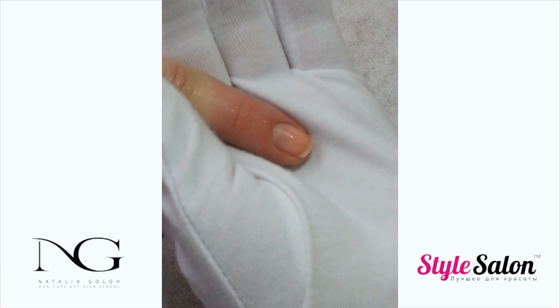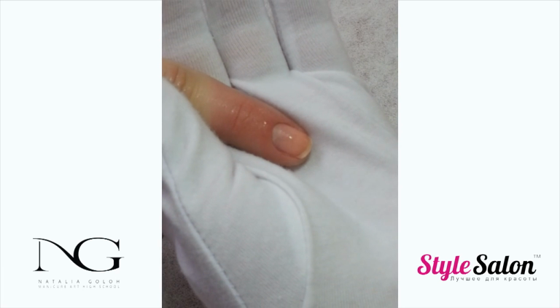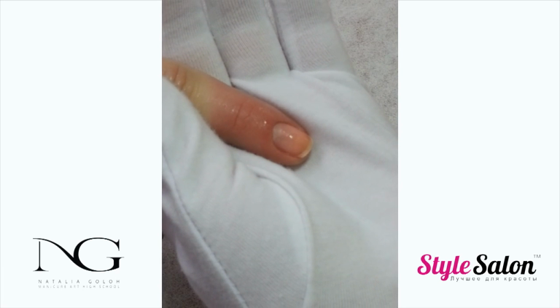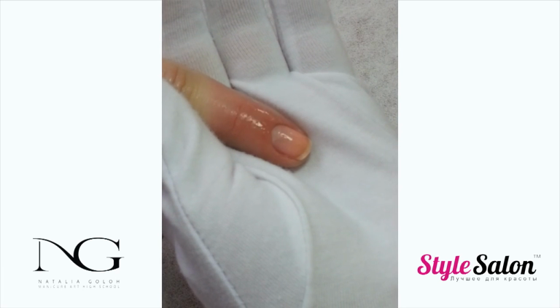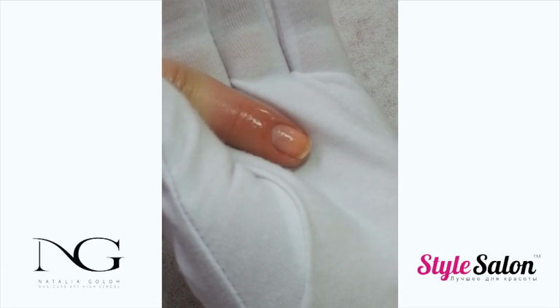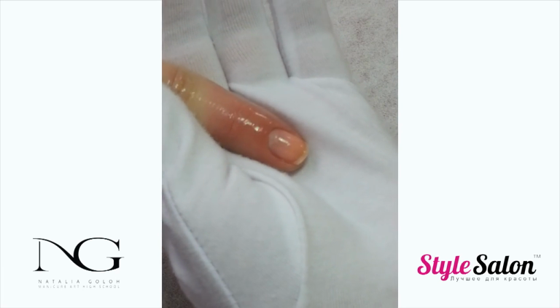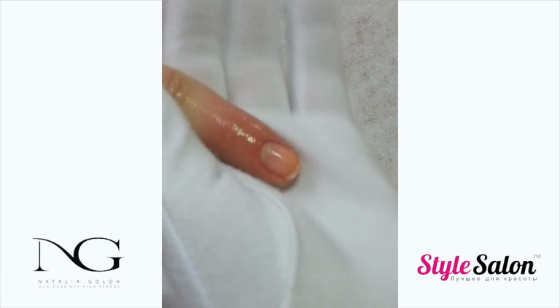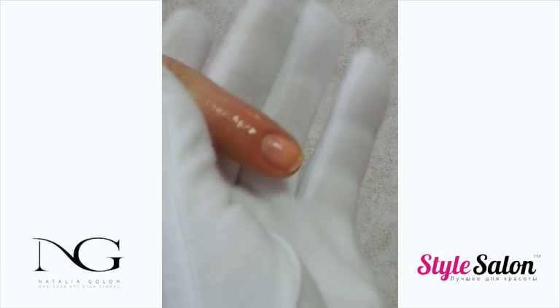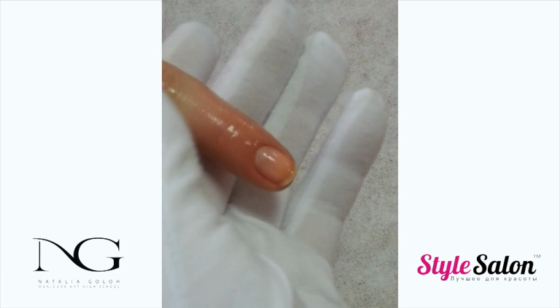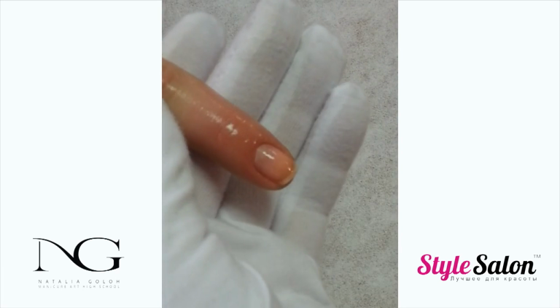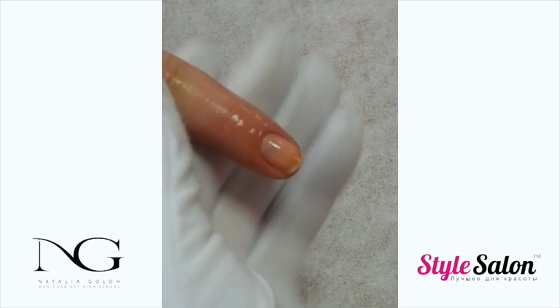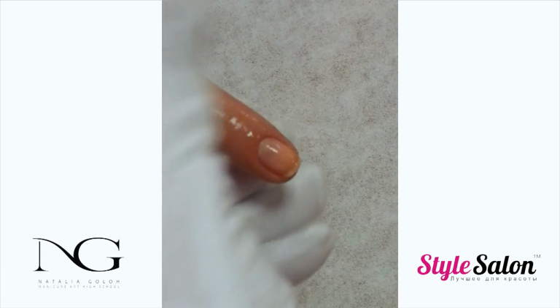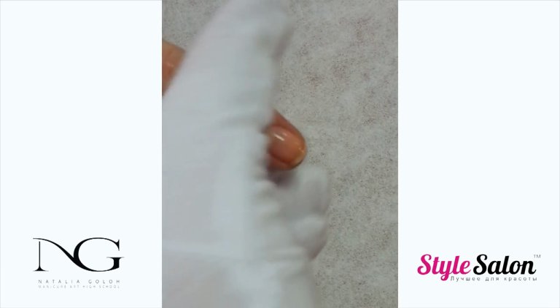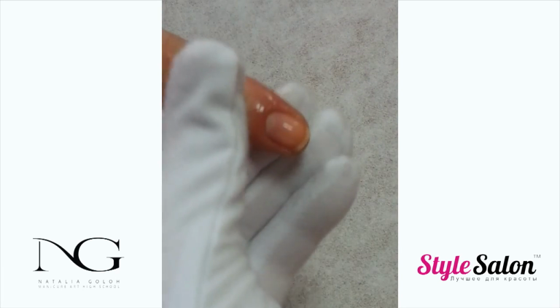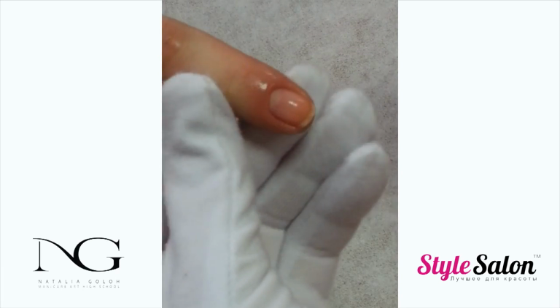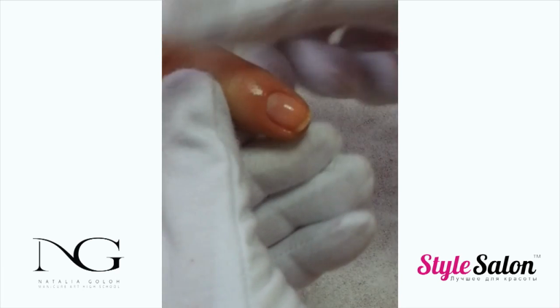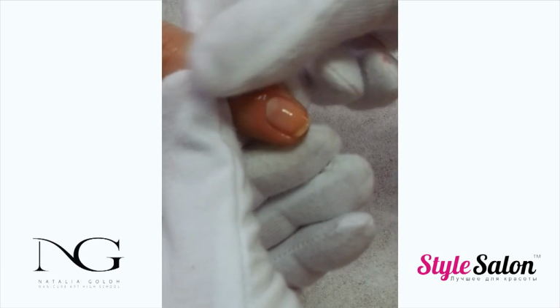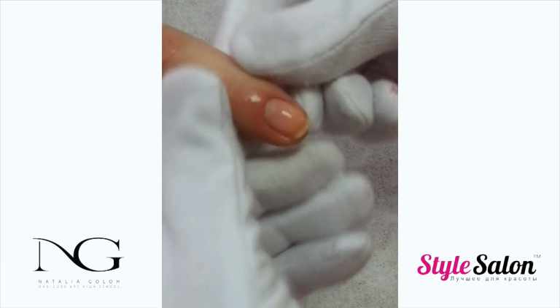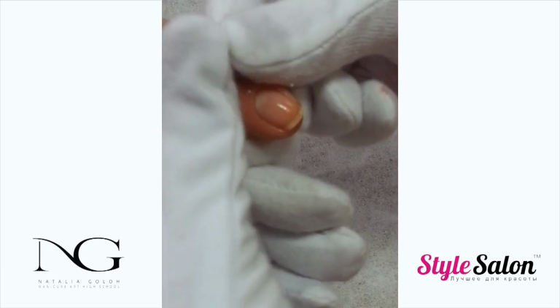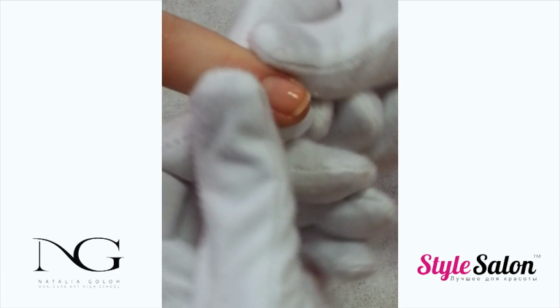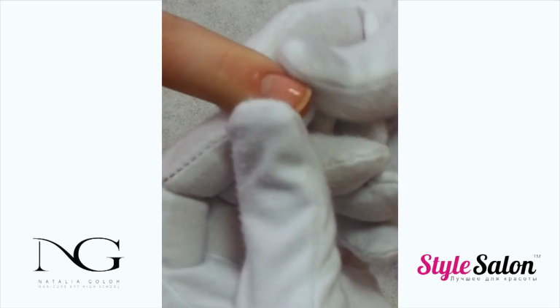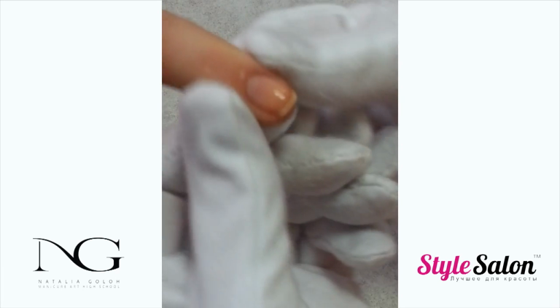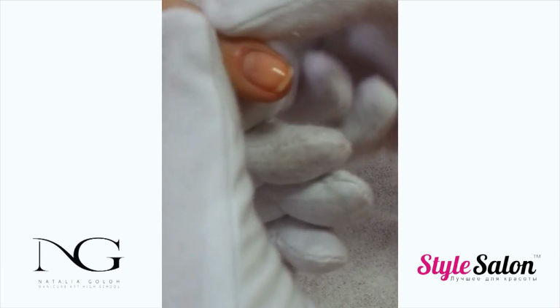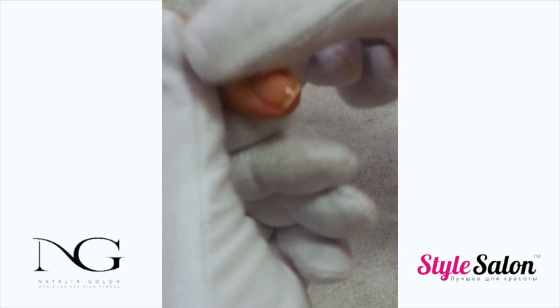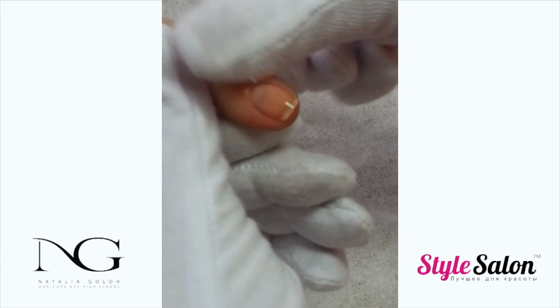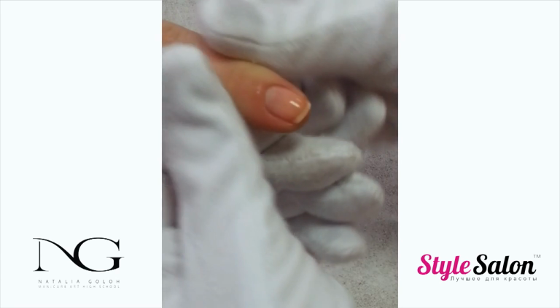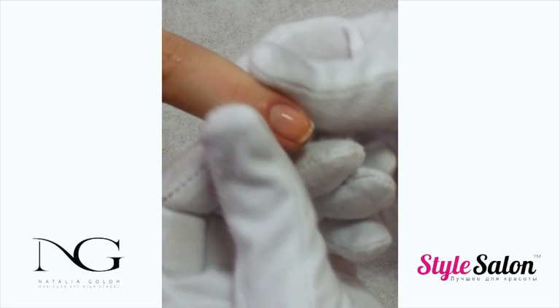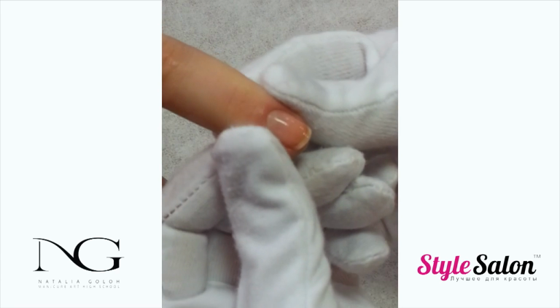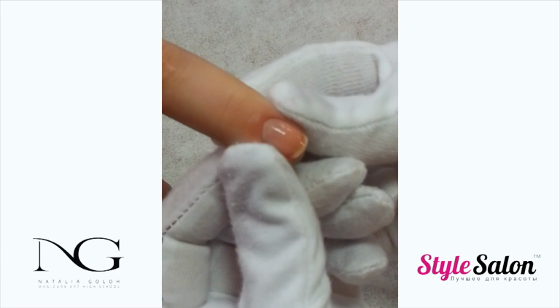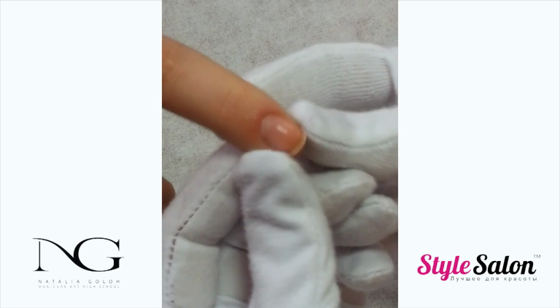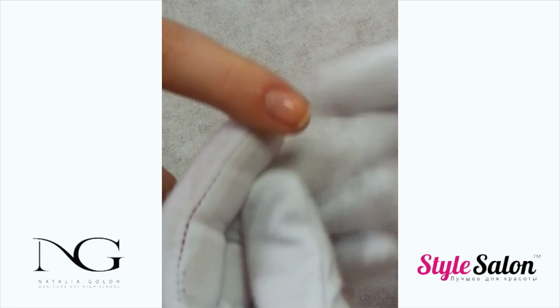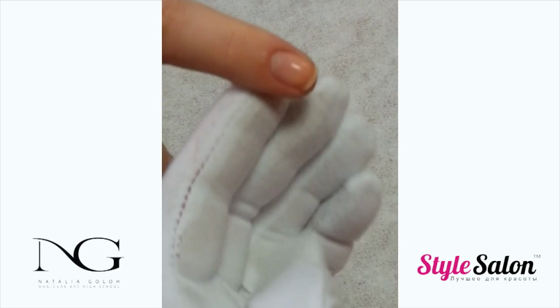After using sanitizer on your clients and your own hands, perform a standard nail preparation.